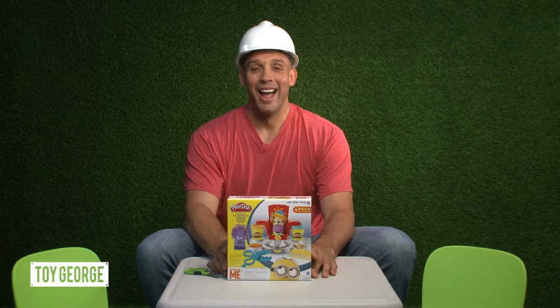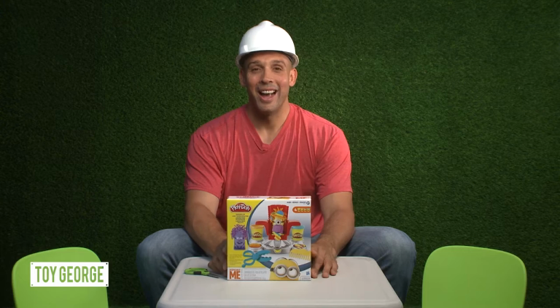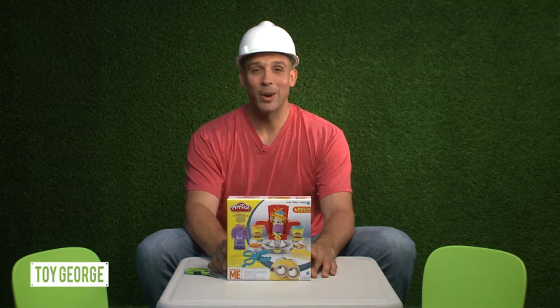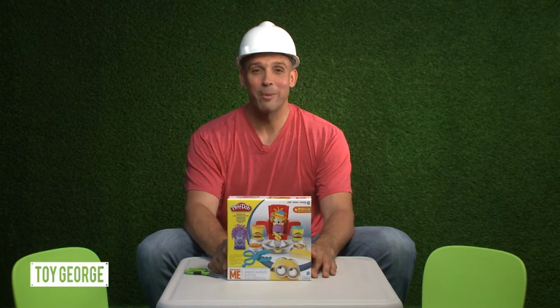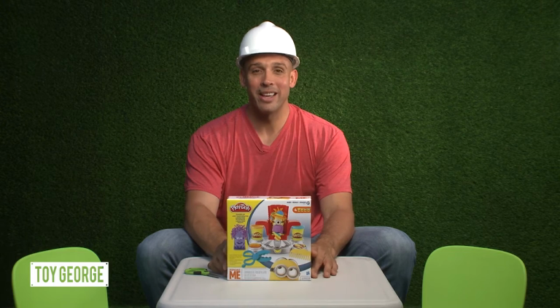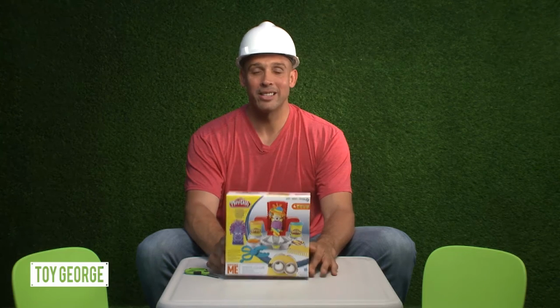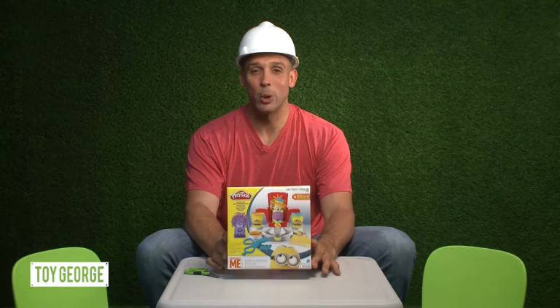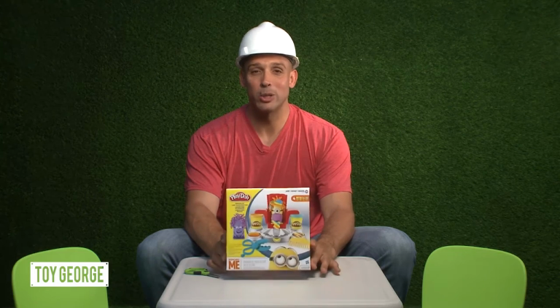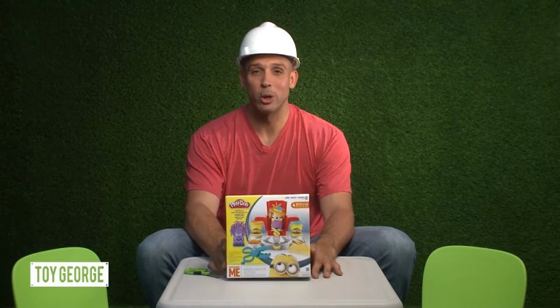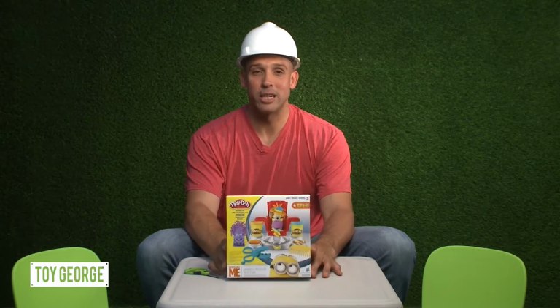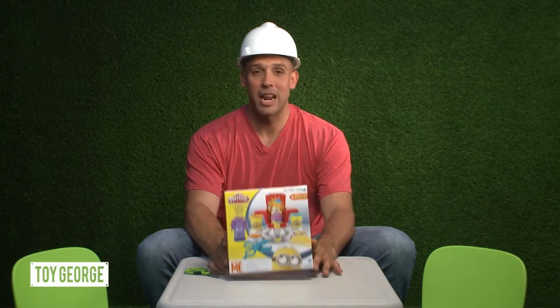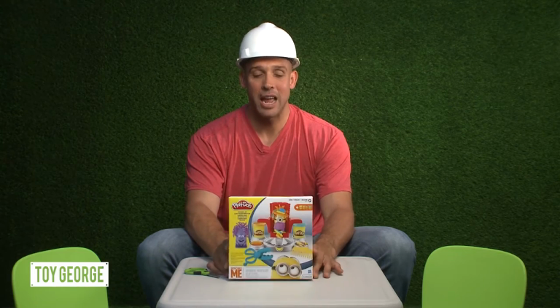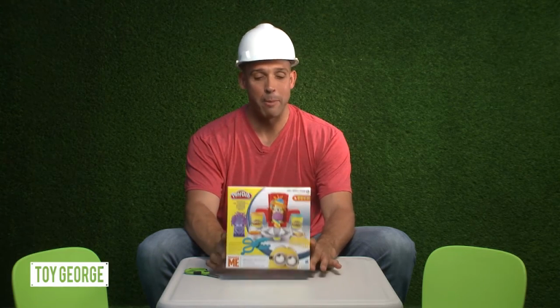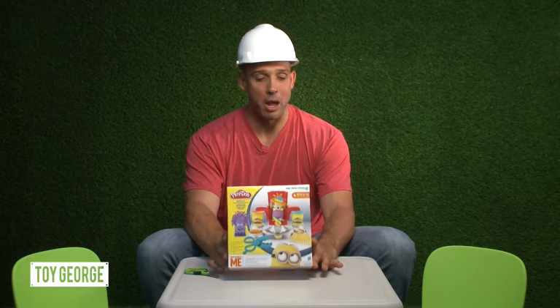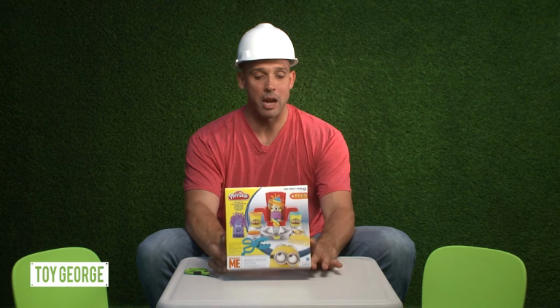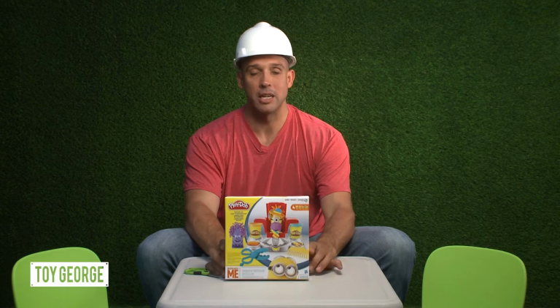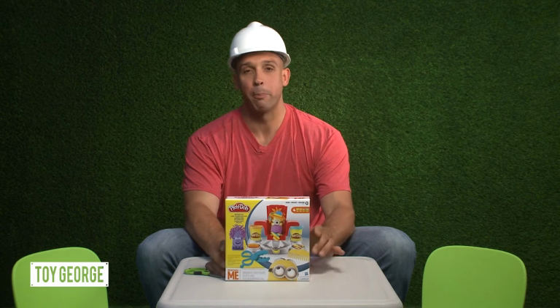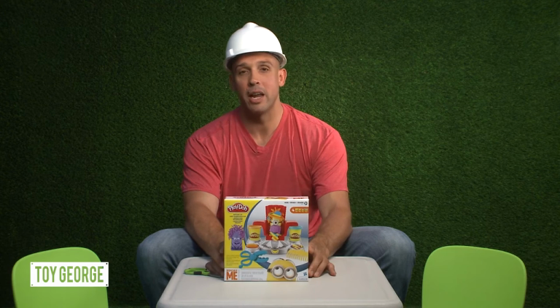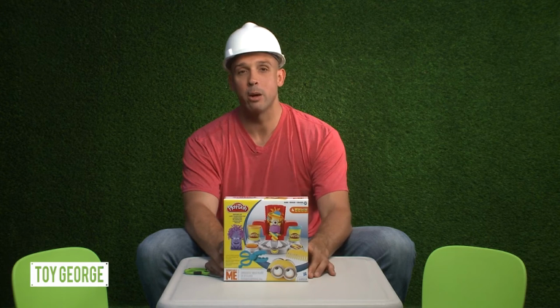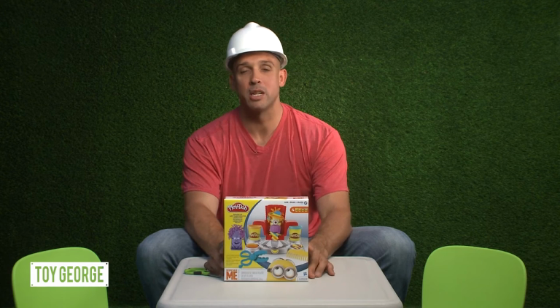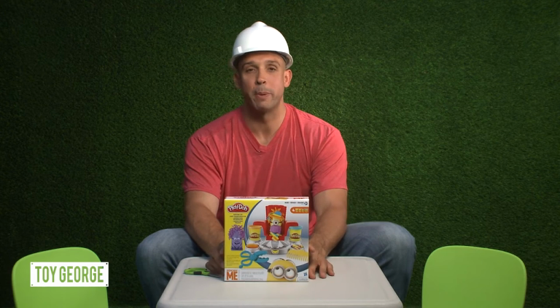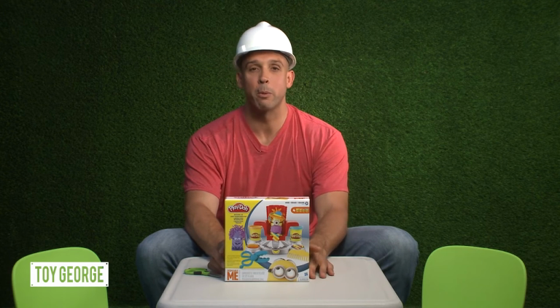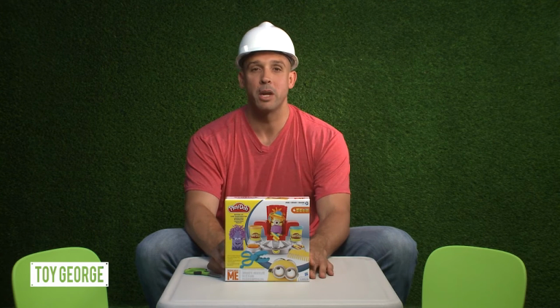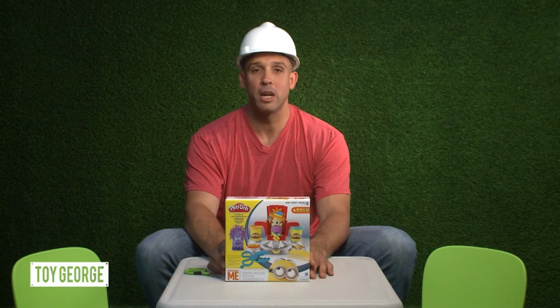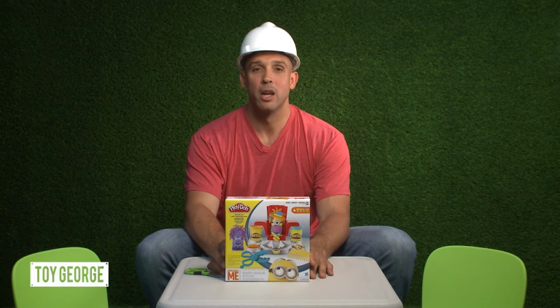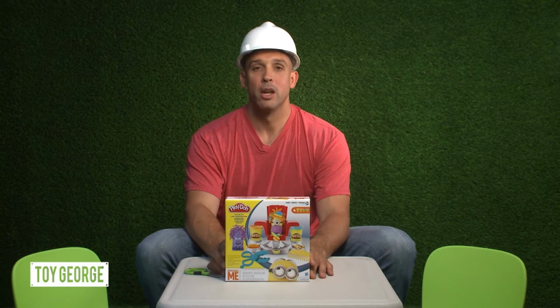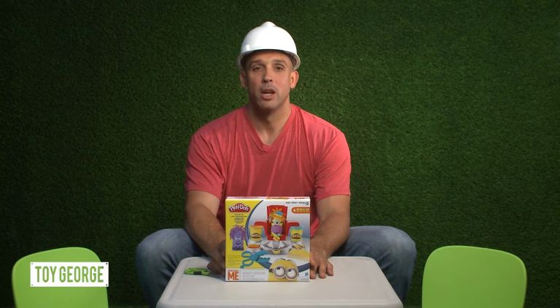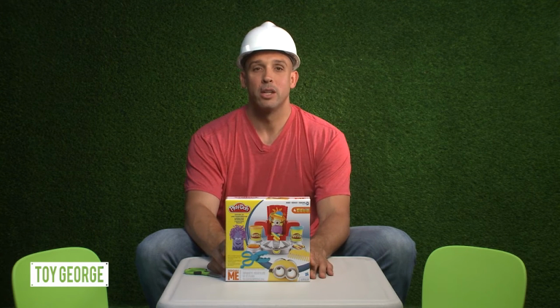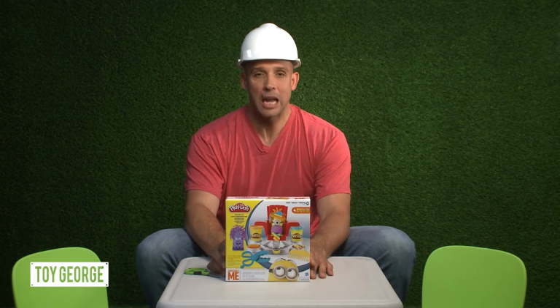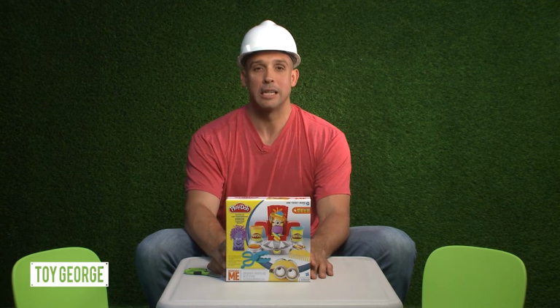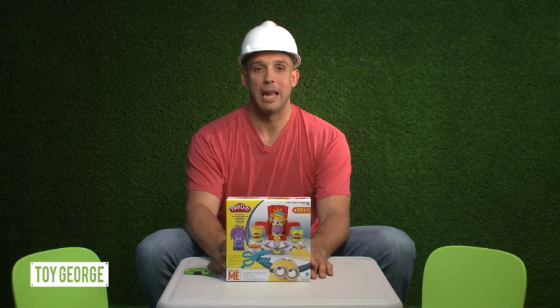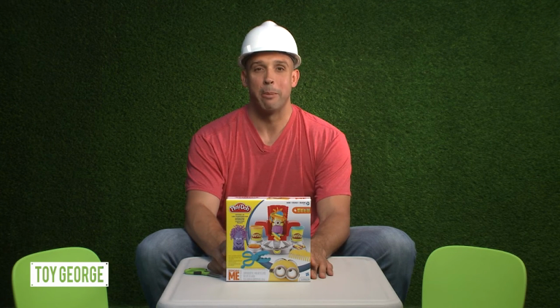How's it going everybody? This is Toy George and today I am unboxing the Play-Doh Despicable Me Disguise Lab.